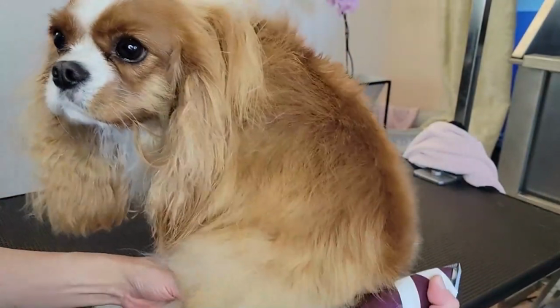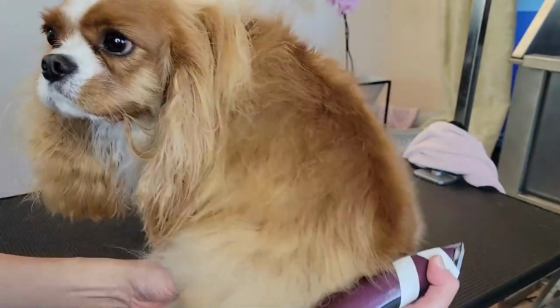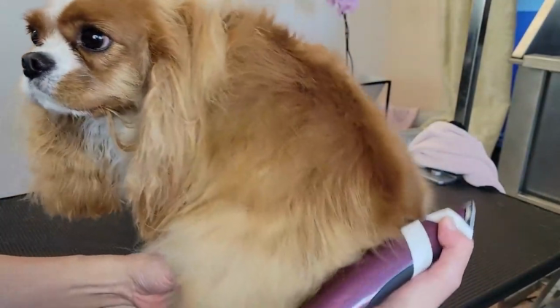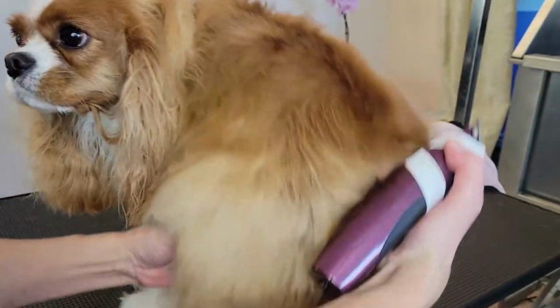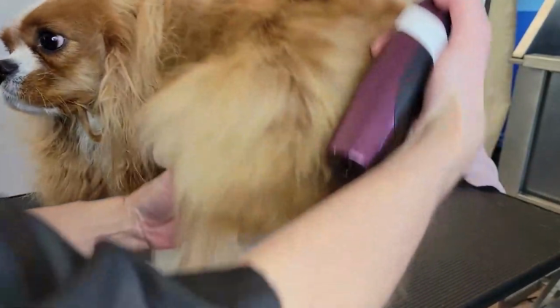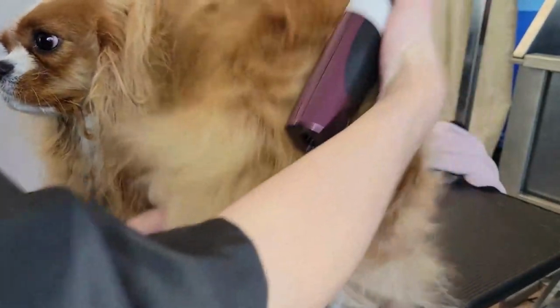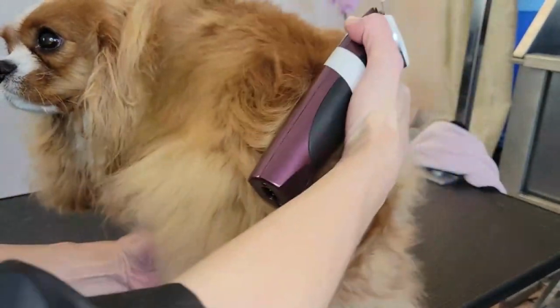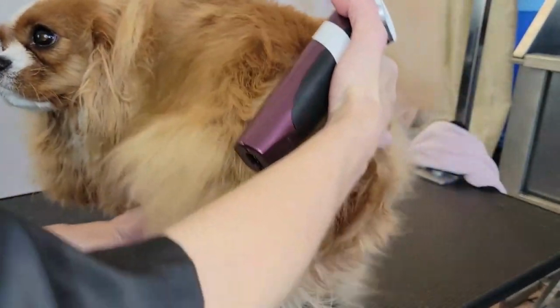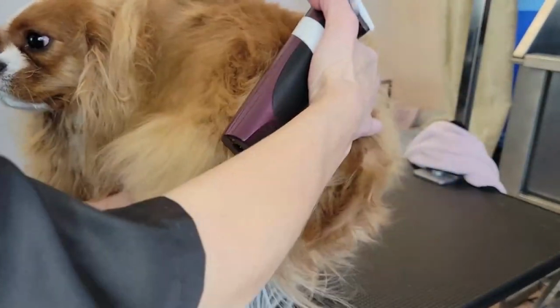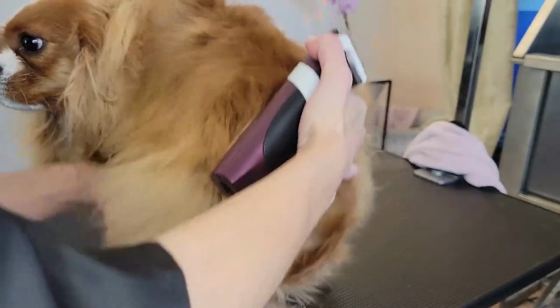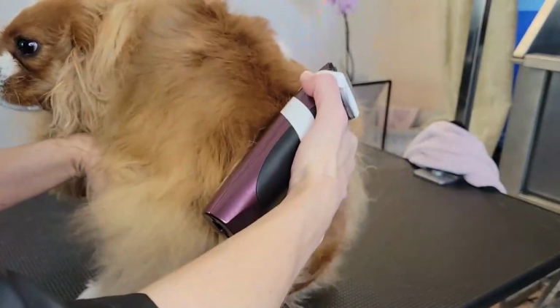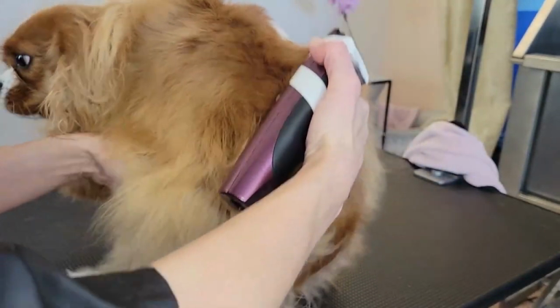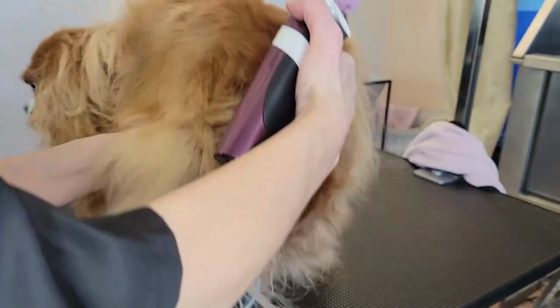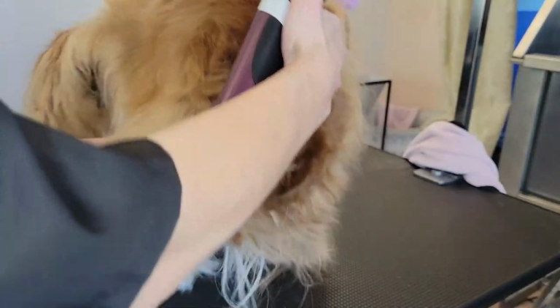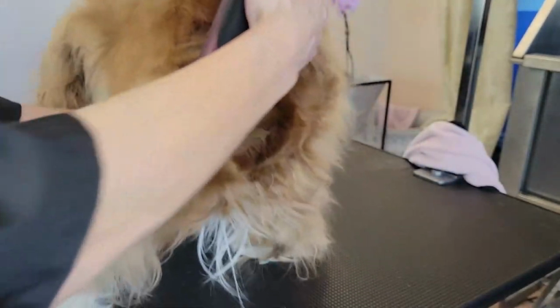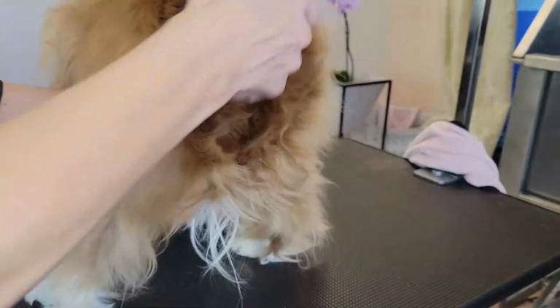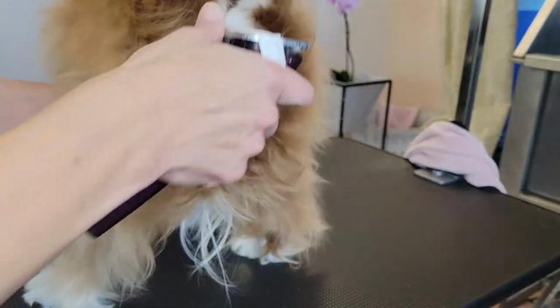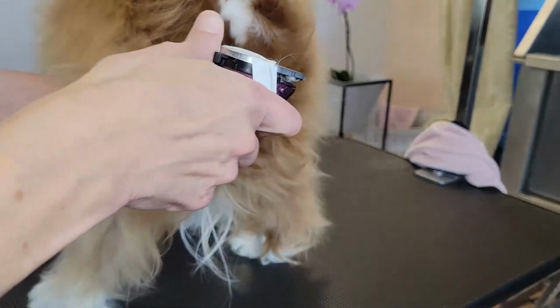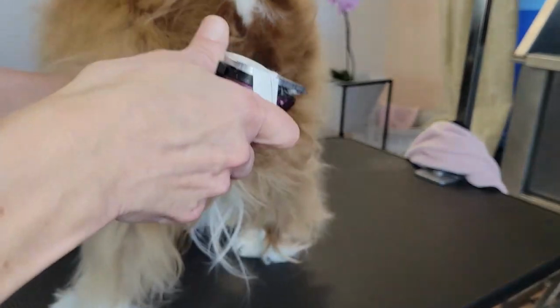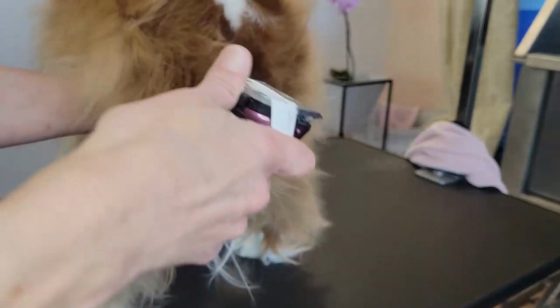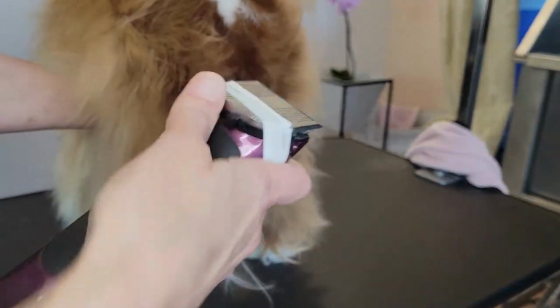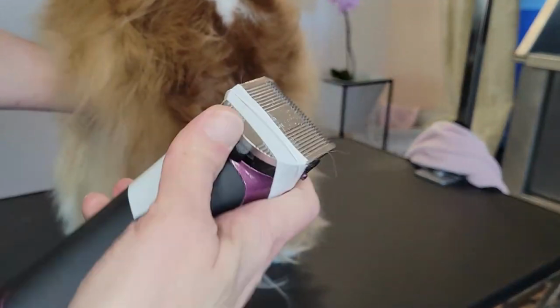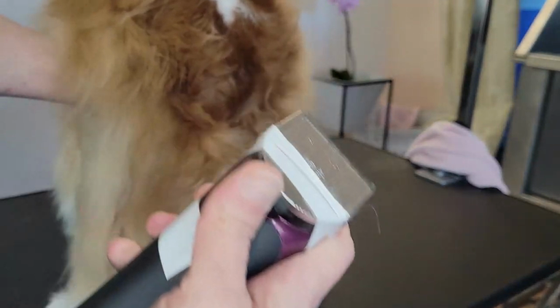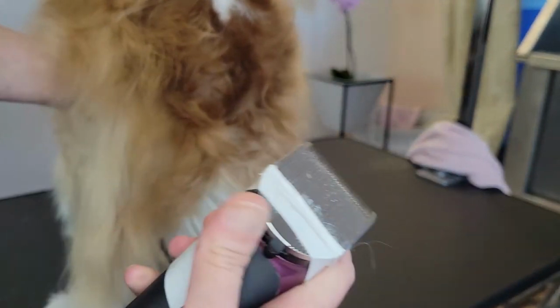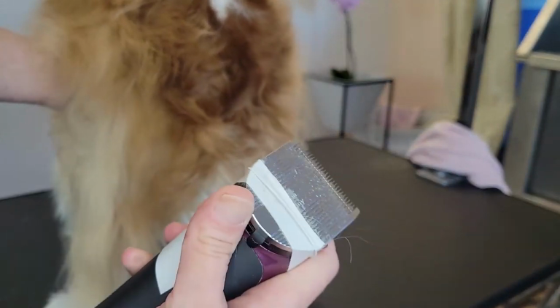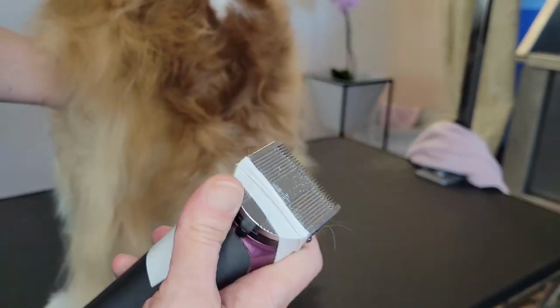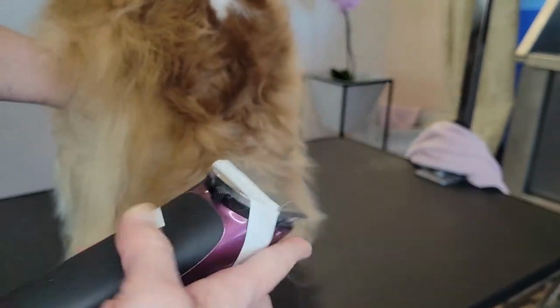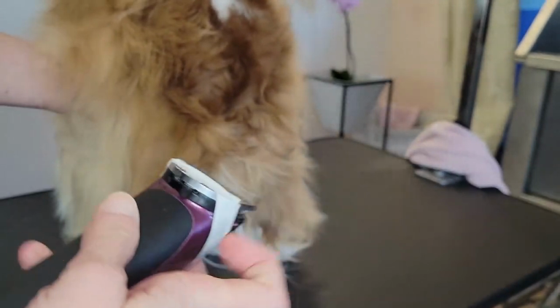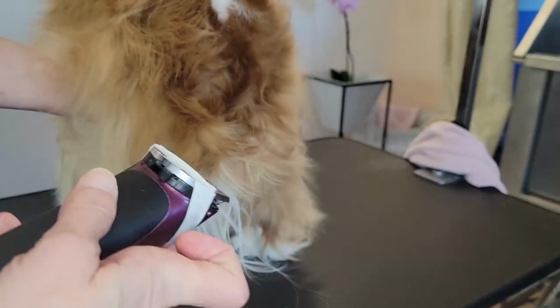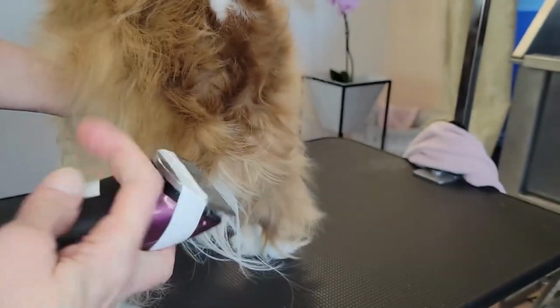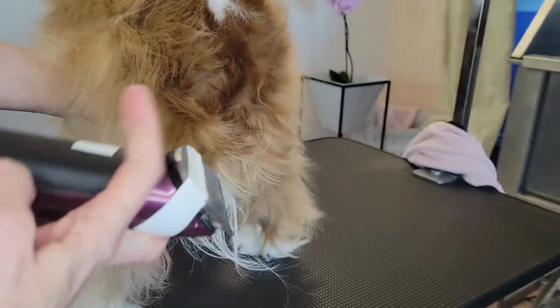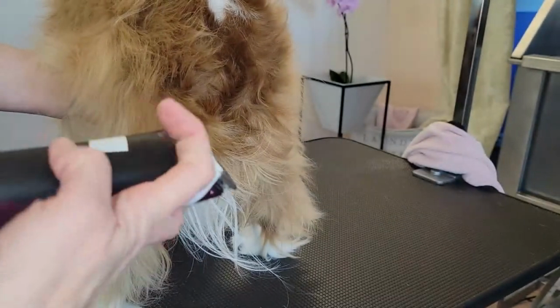I'm going to go ahead and put my clipper to a 30. This is my Bravura. But if you're not comfortable with paw pads, start with a number 10.